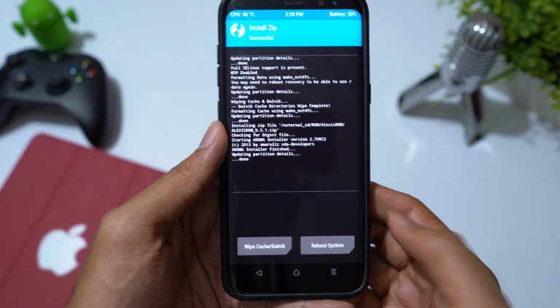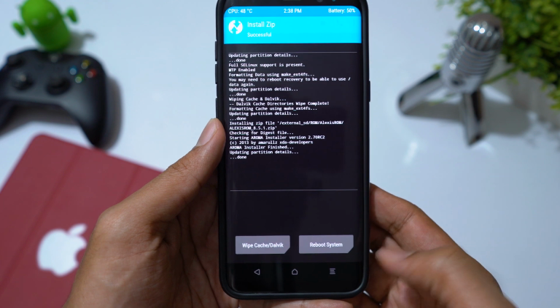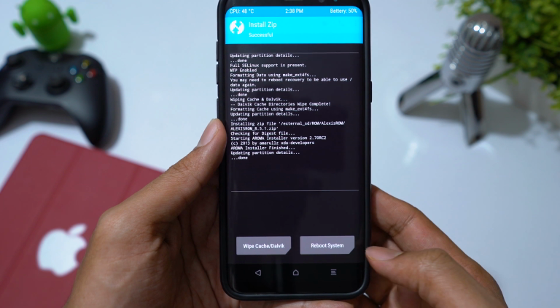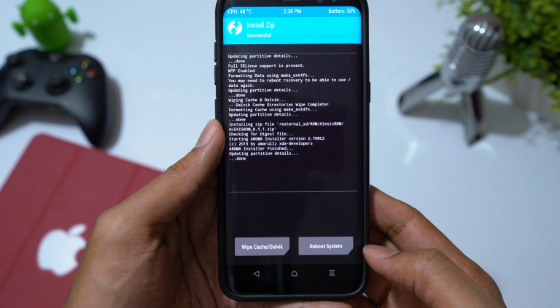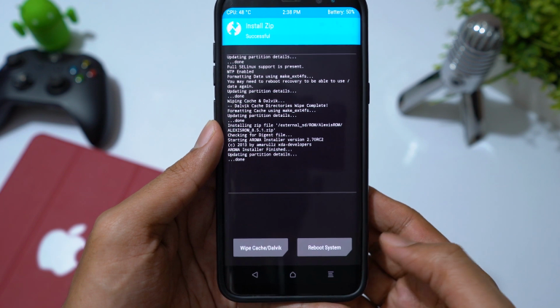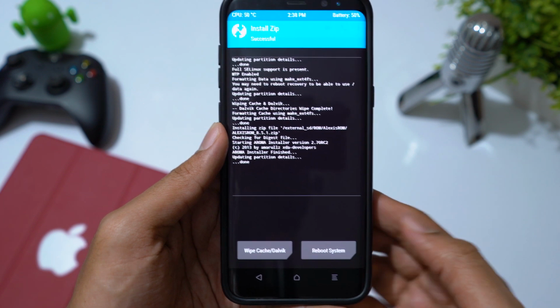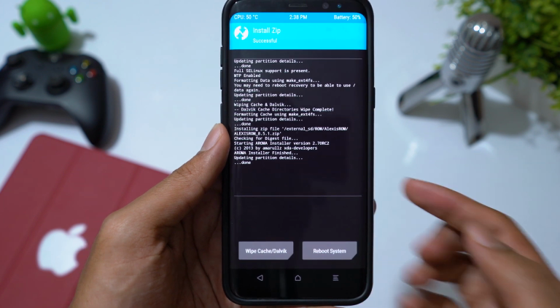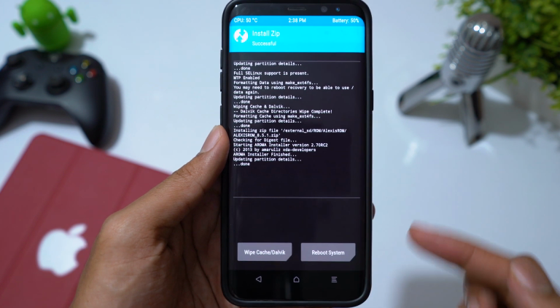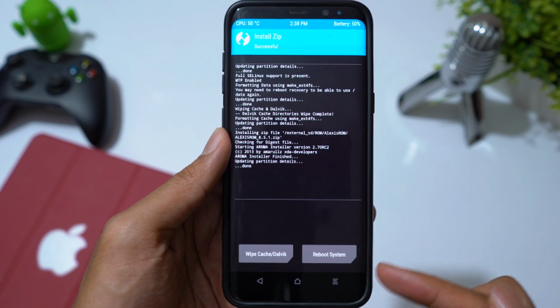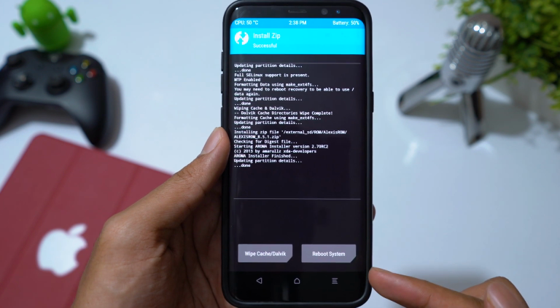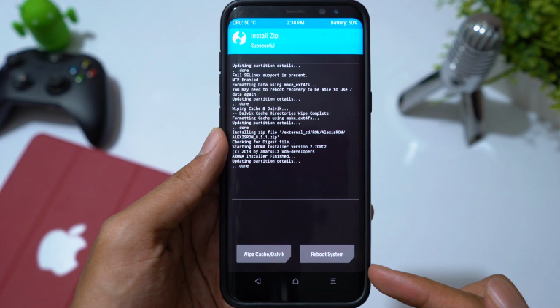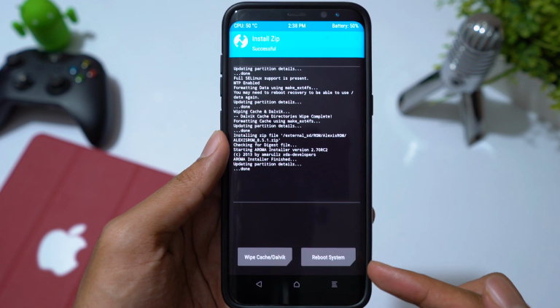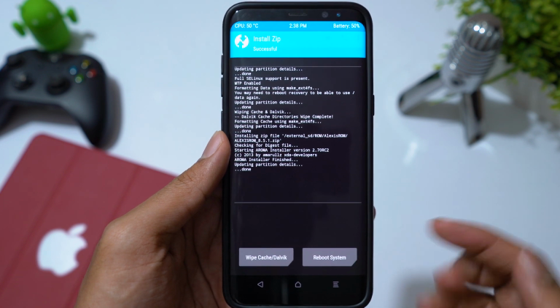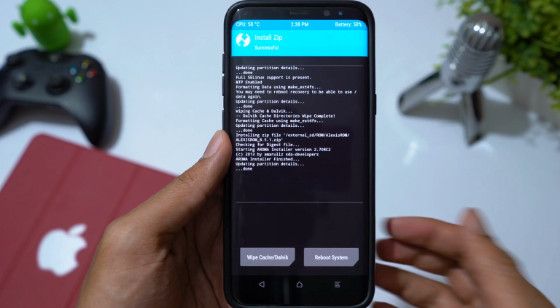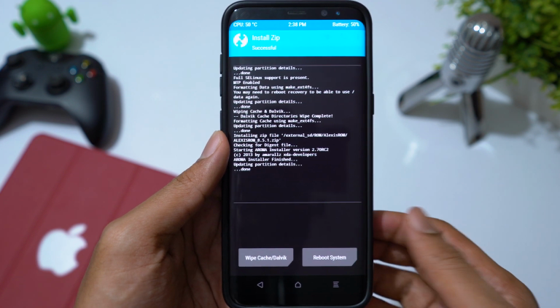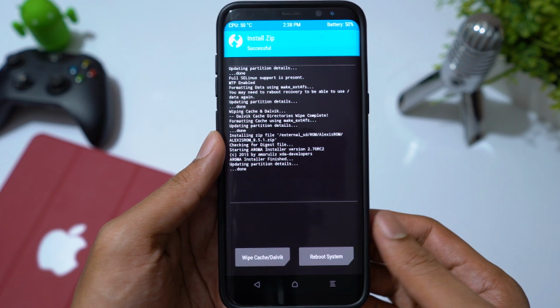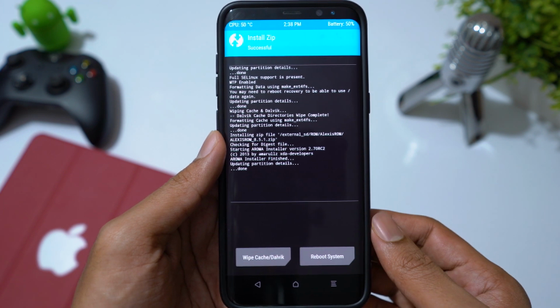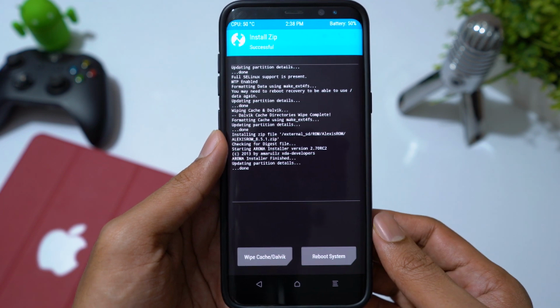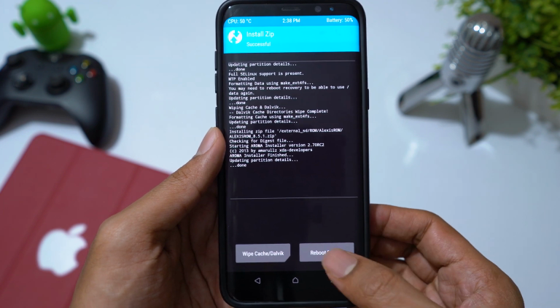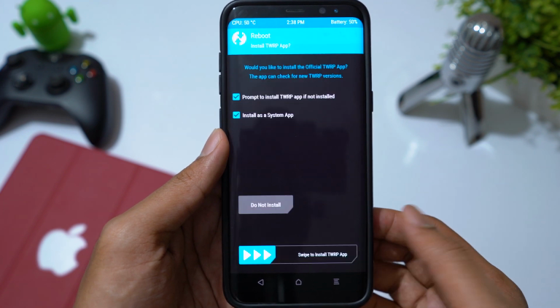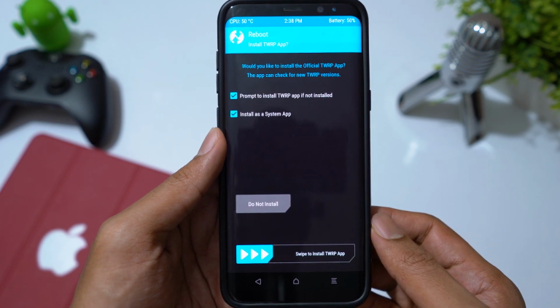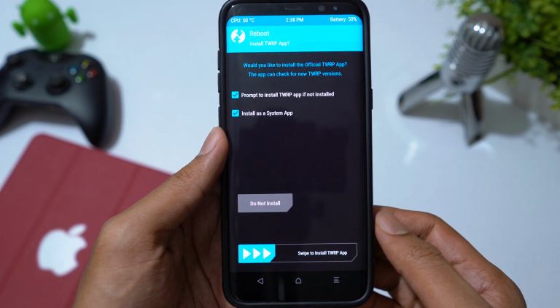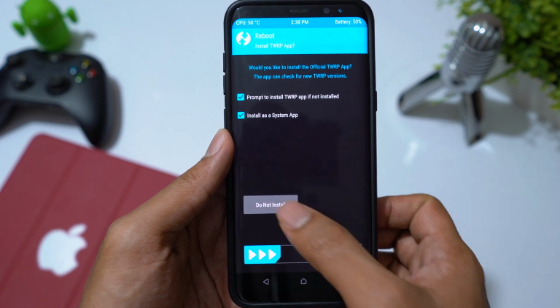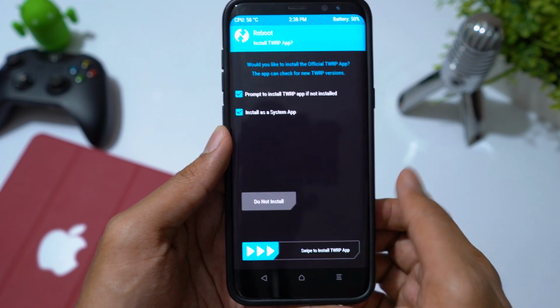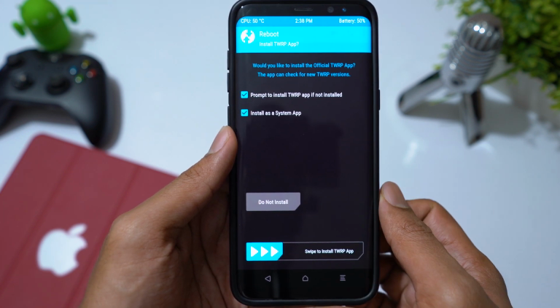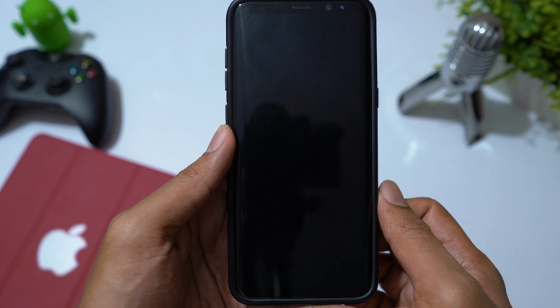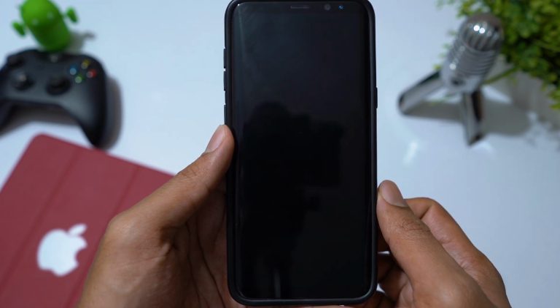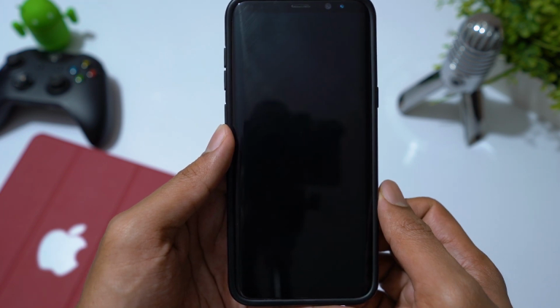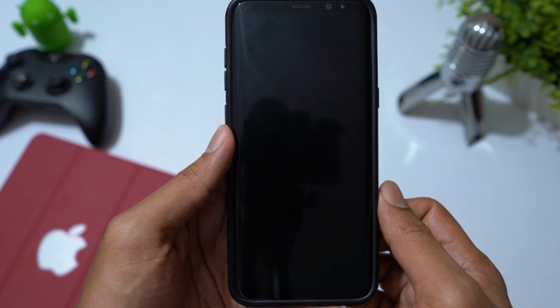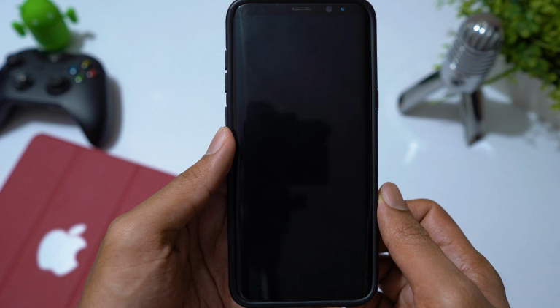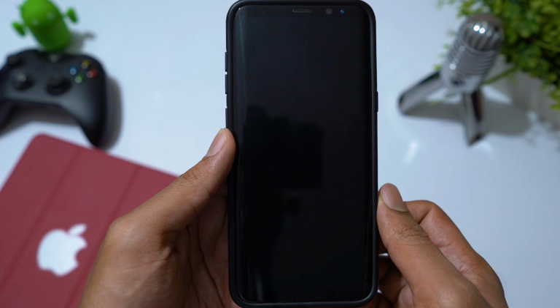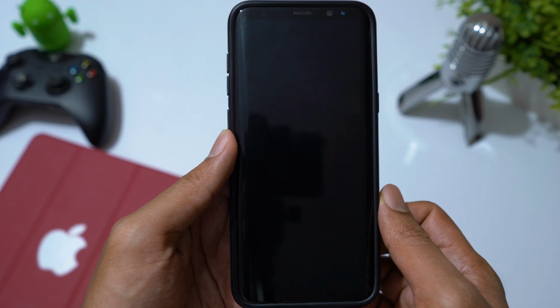When it is done, click on Reboot System. The first boot will take some time, so don't panic.